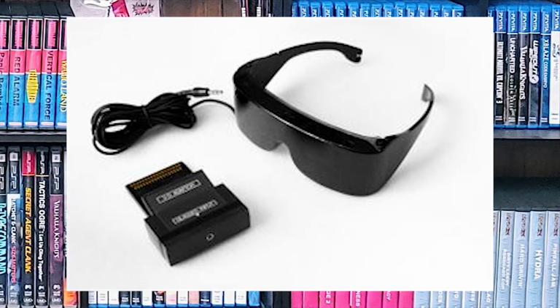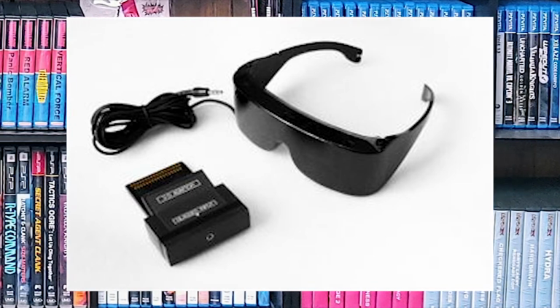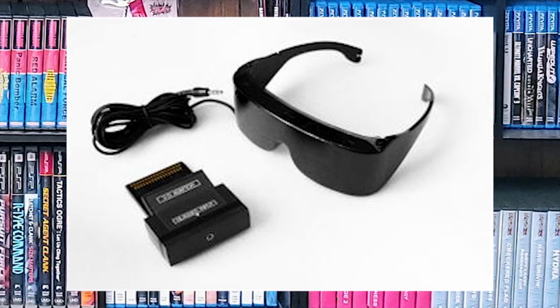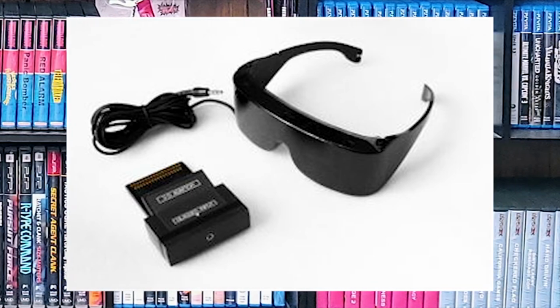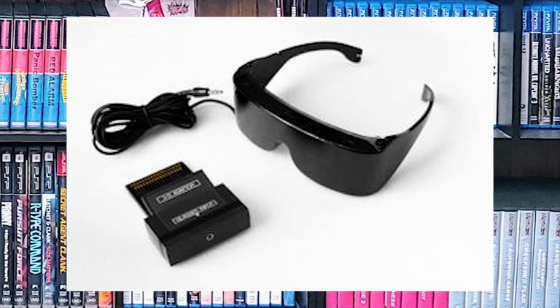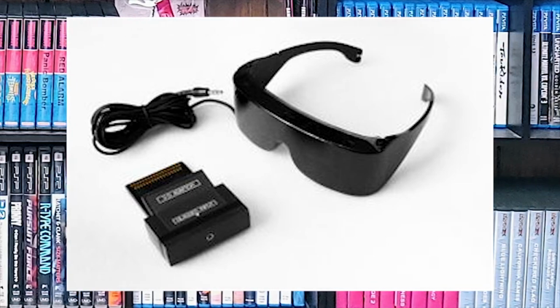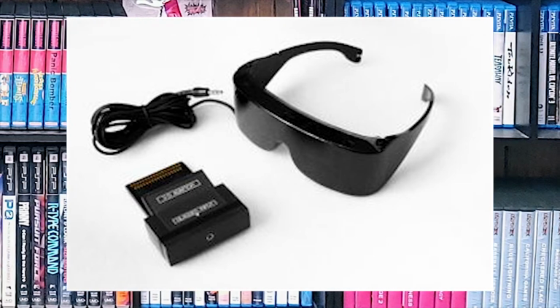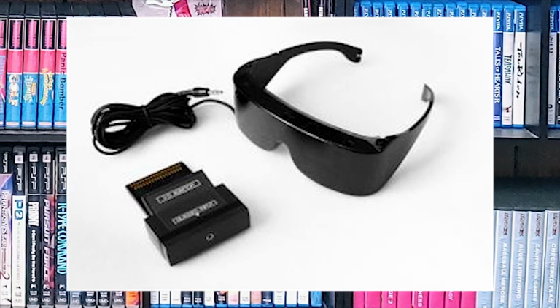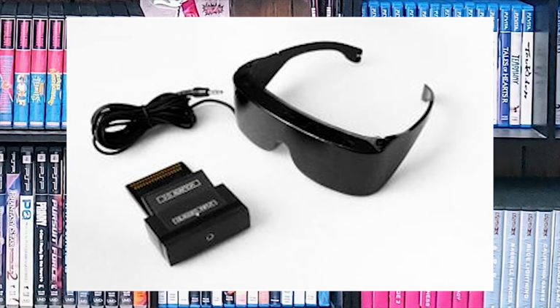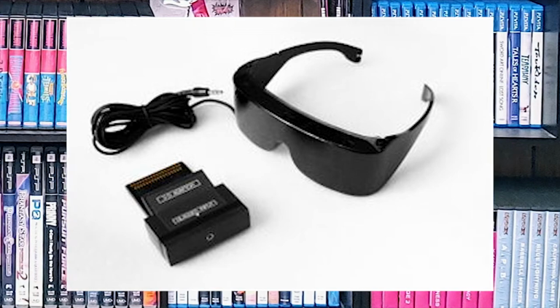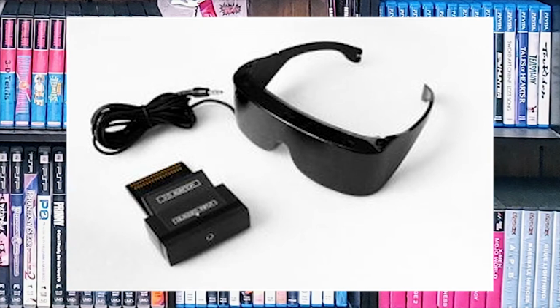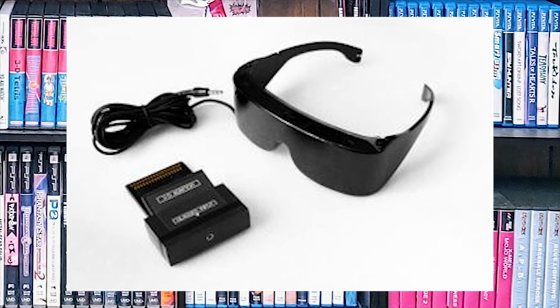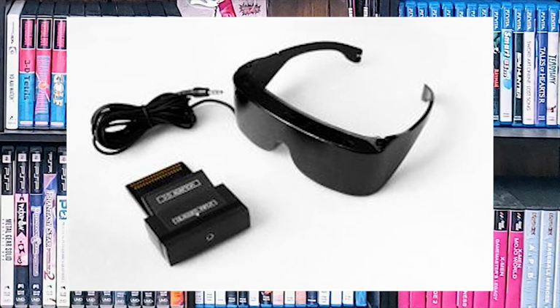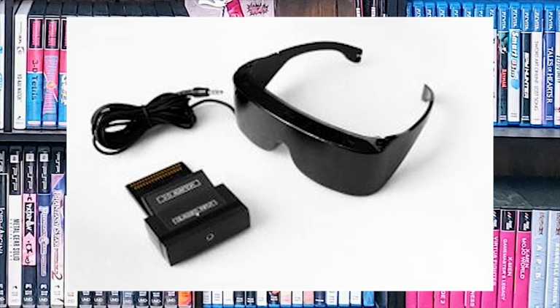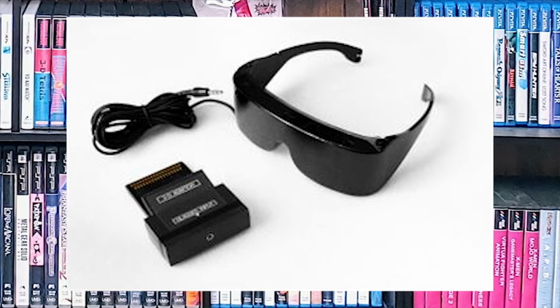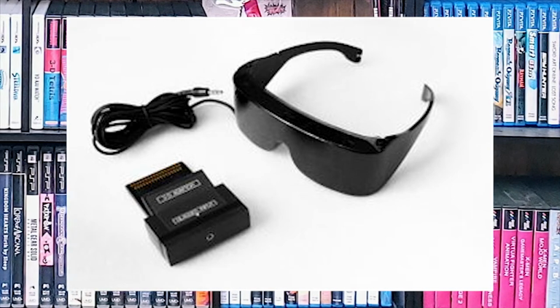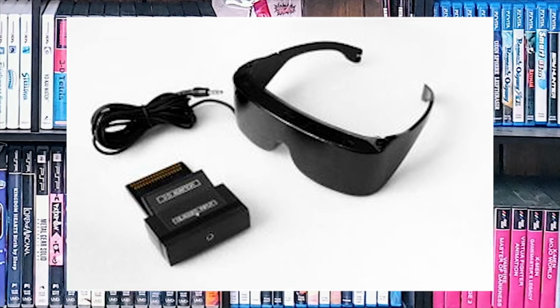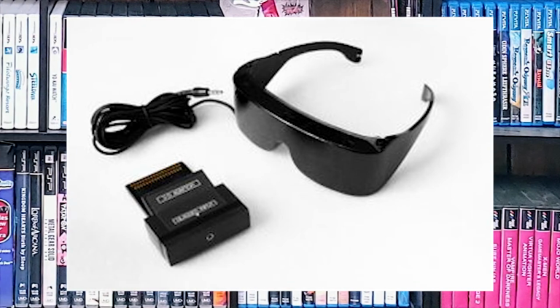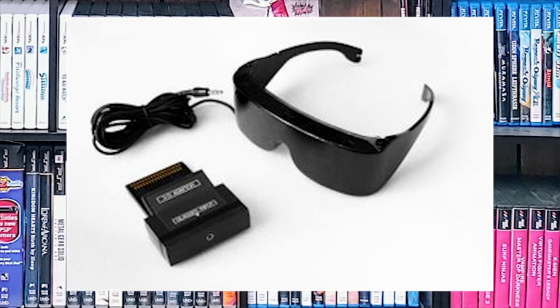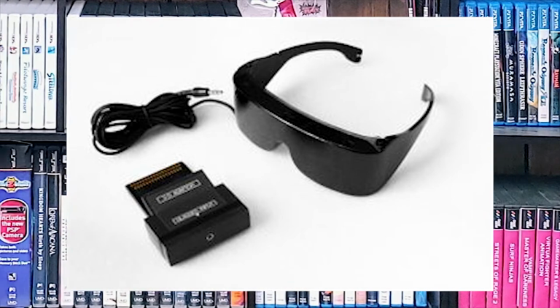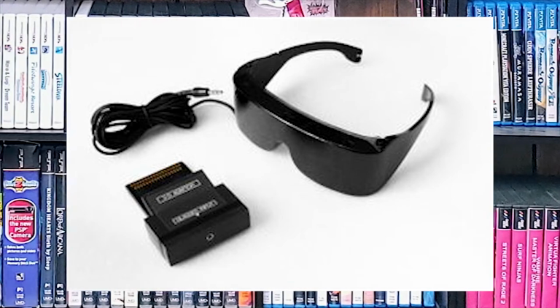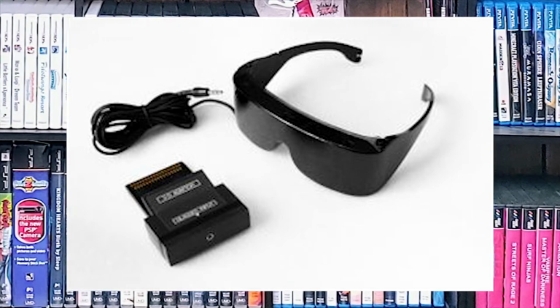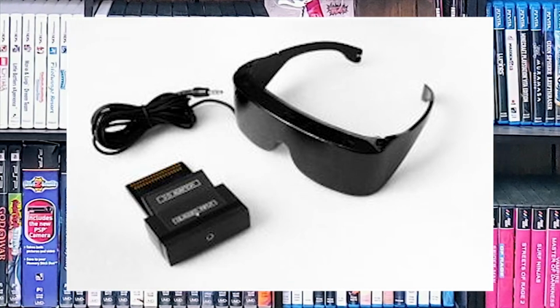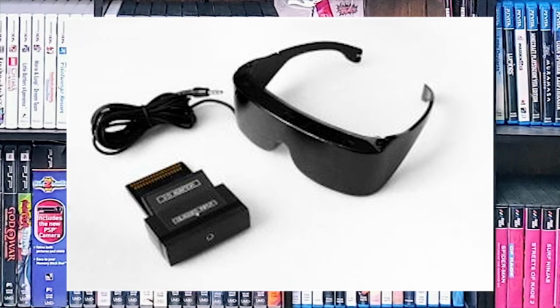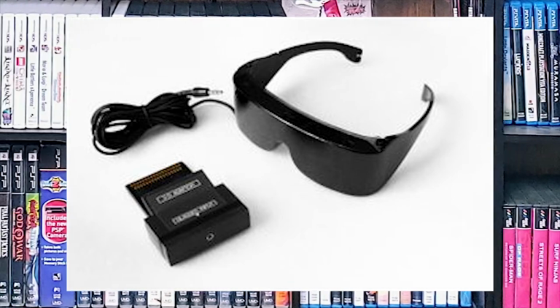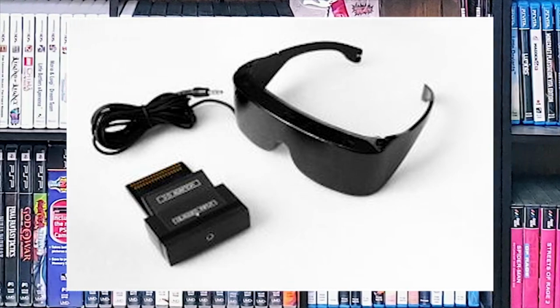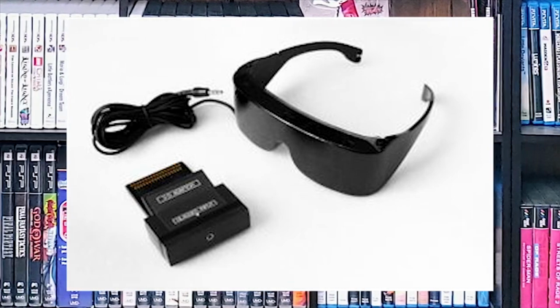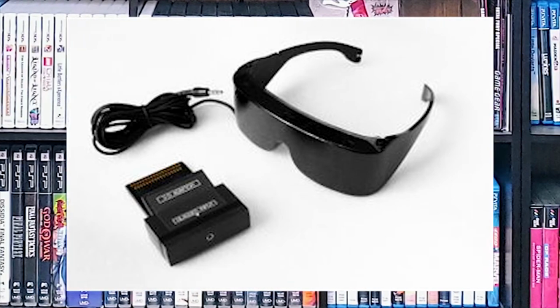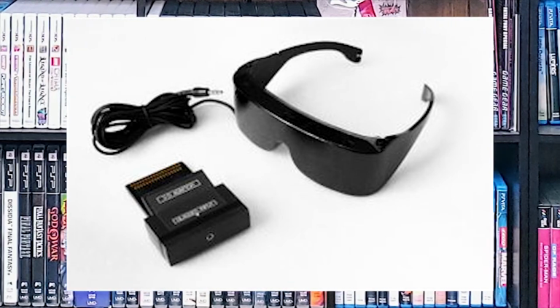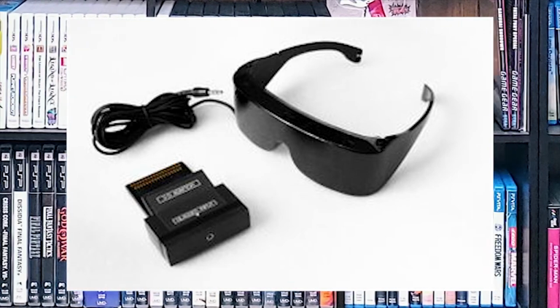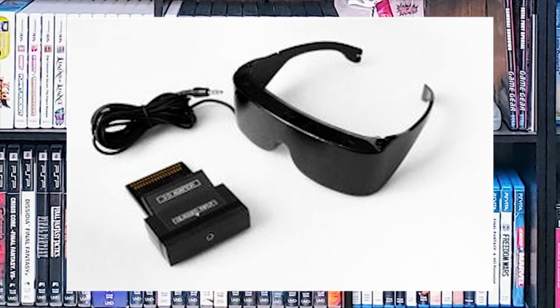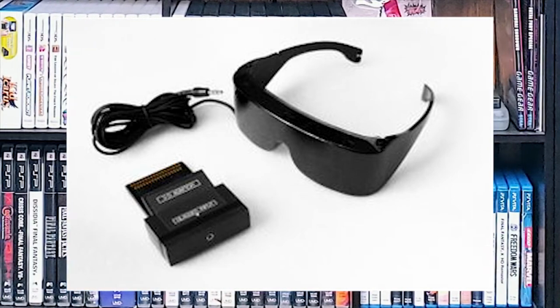The 3D glasses are shutter-style glasses and they're active, so they do require power and require a CRT television — only a CRT can present the 3D effect properly.